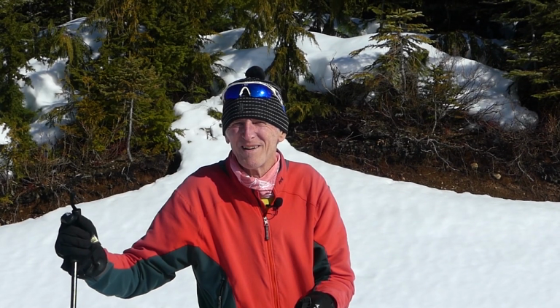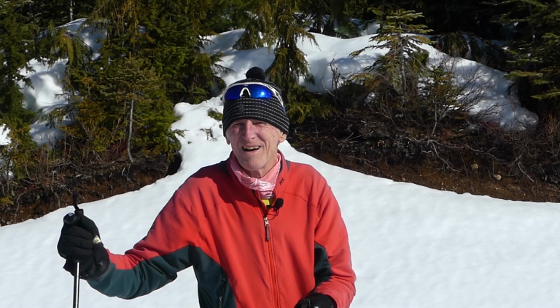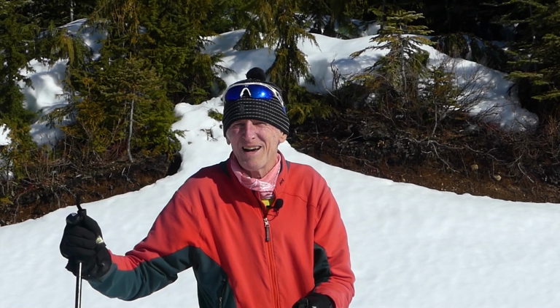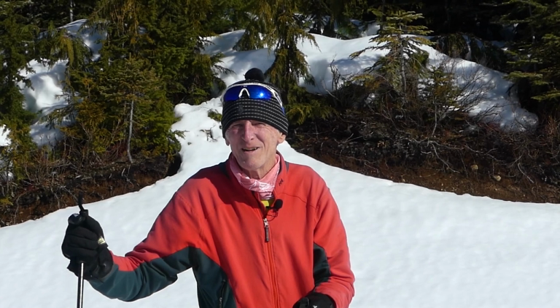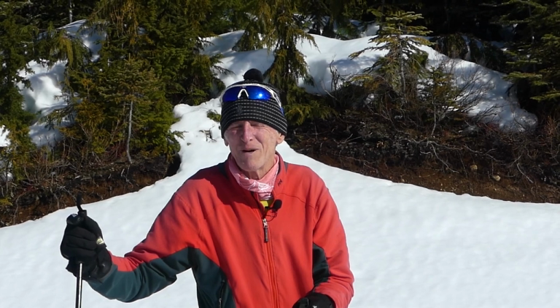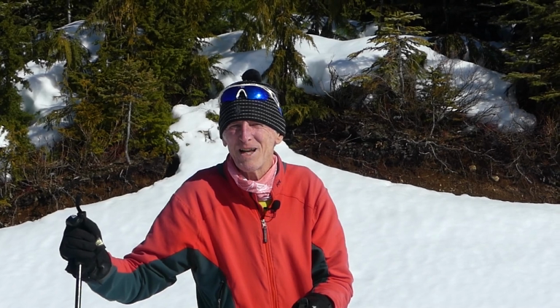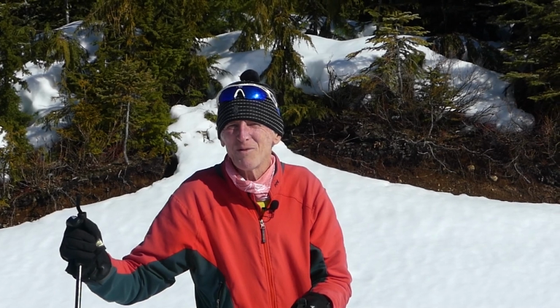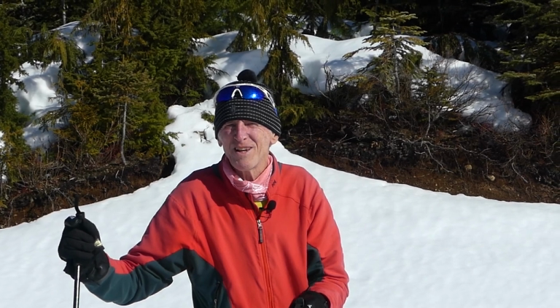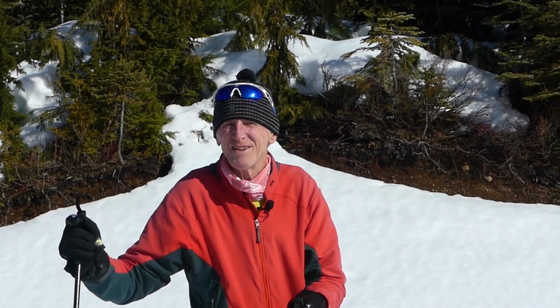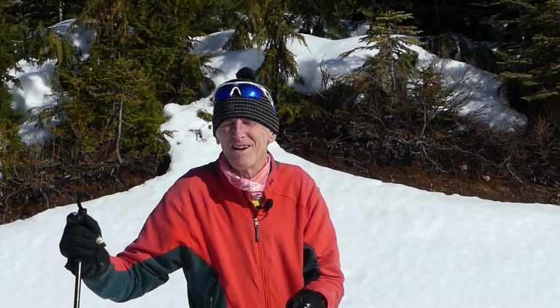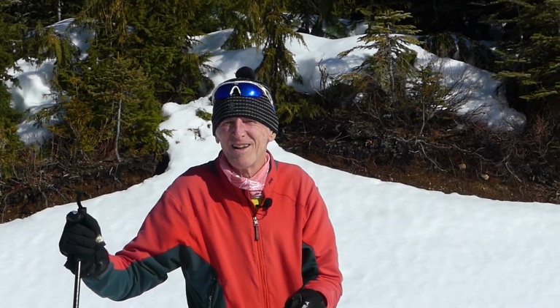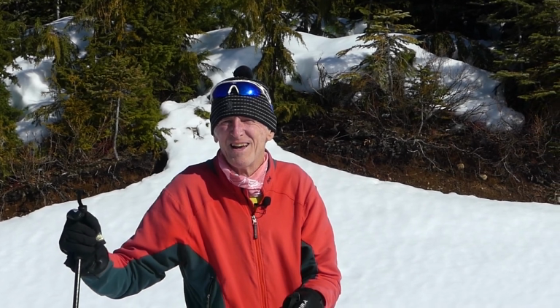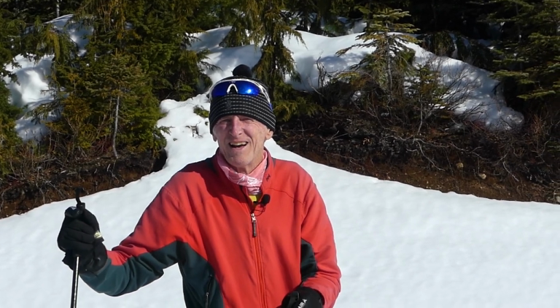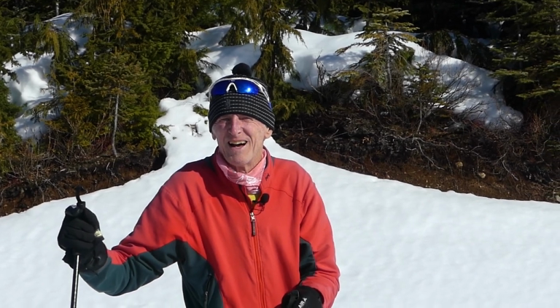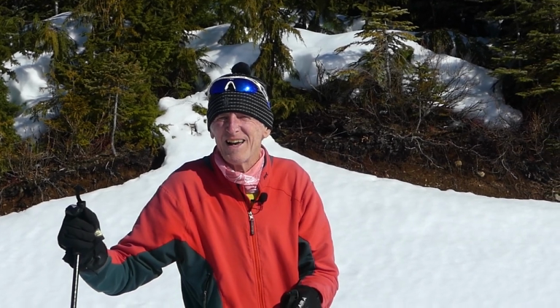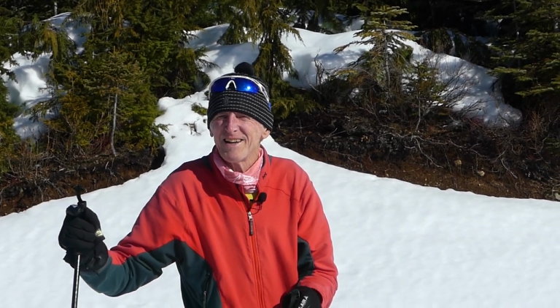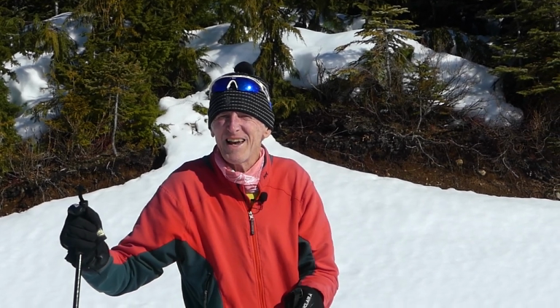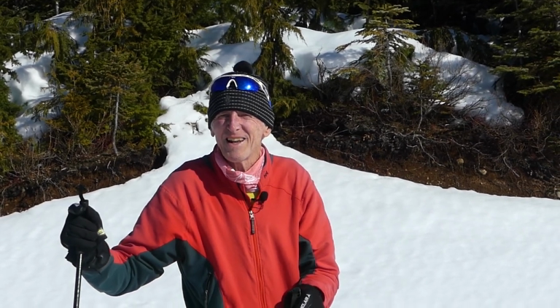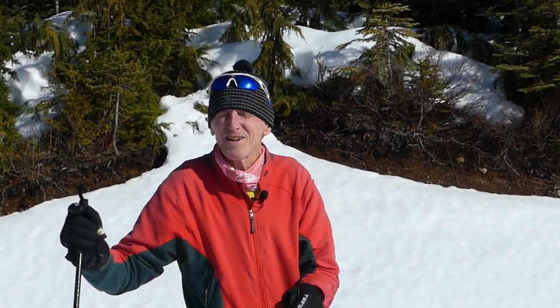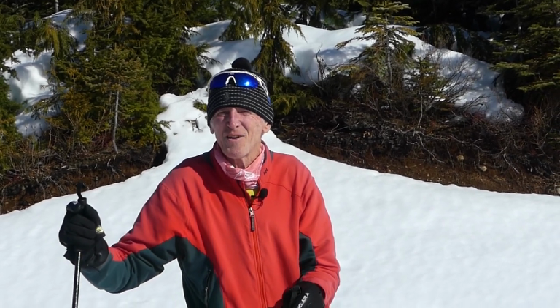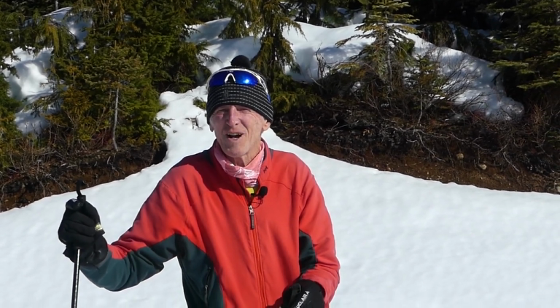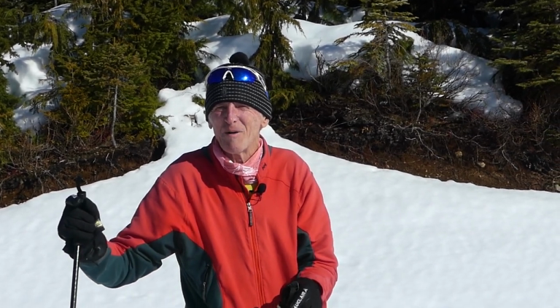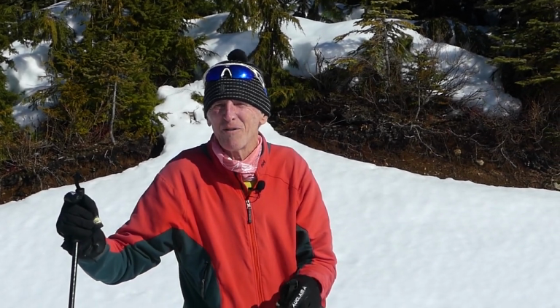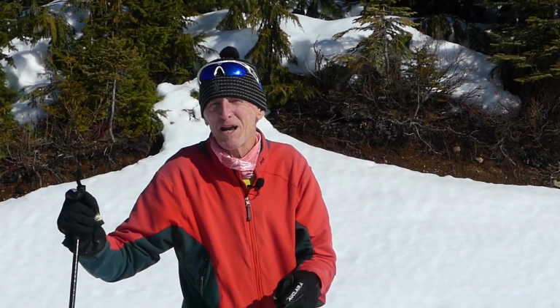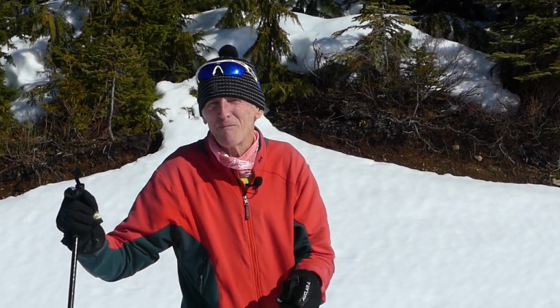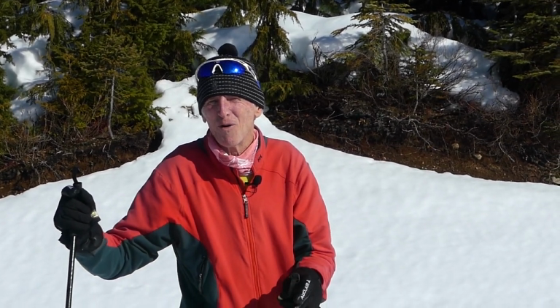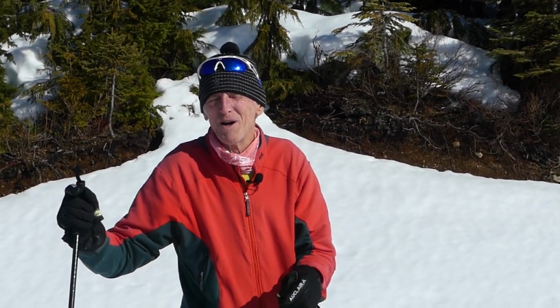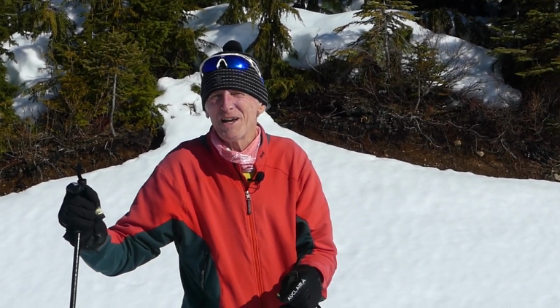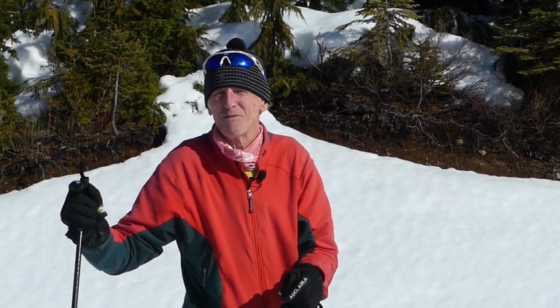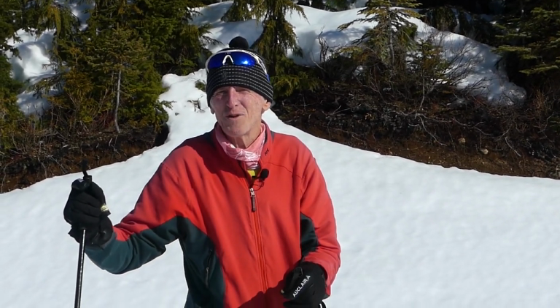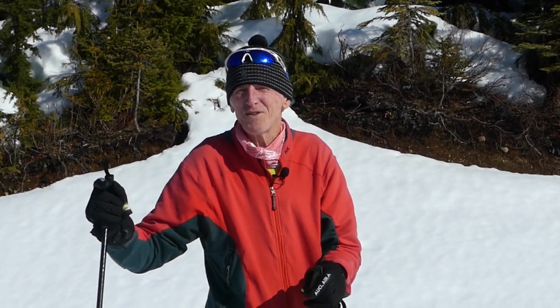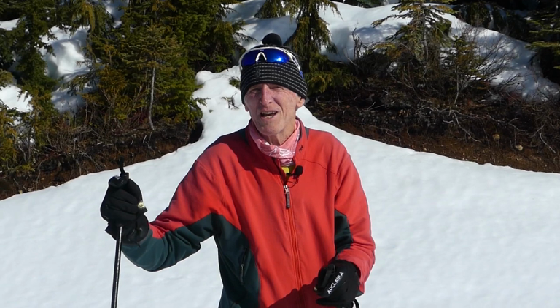Hi, my name's Keith Nickel, and today I'd like to talk about tempo in free skate.